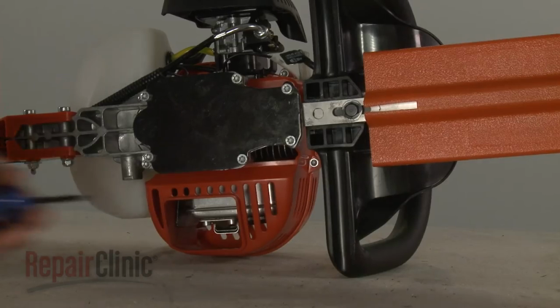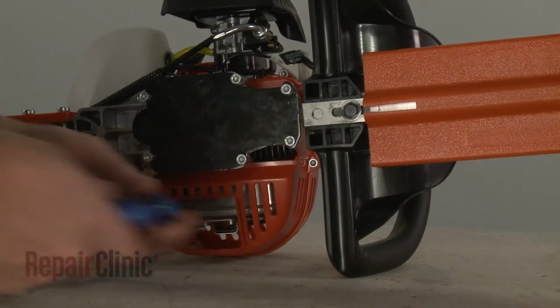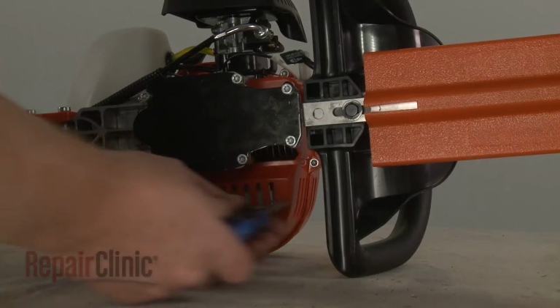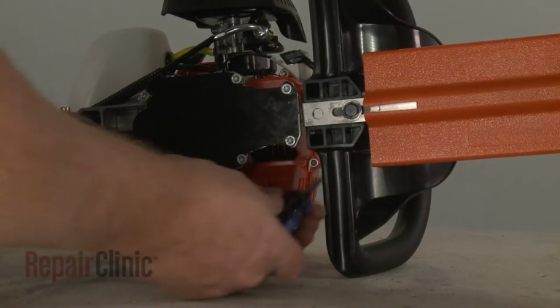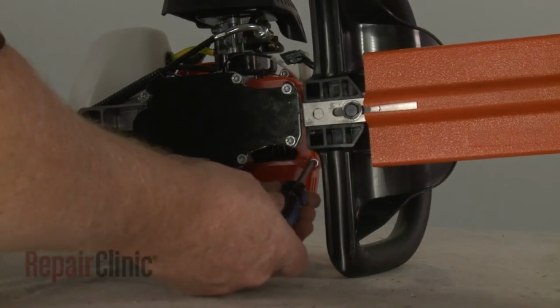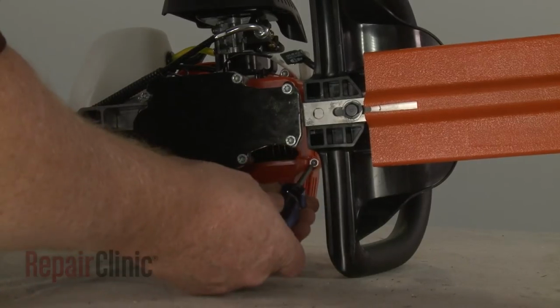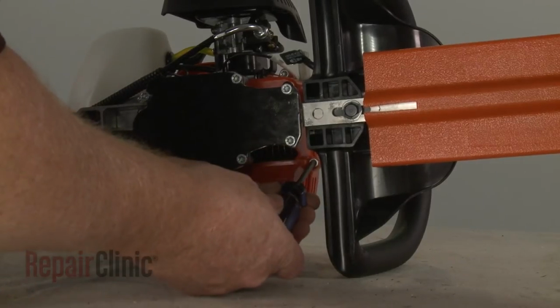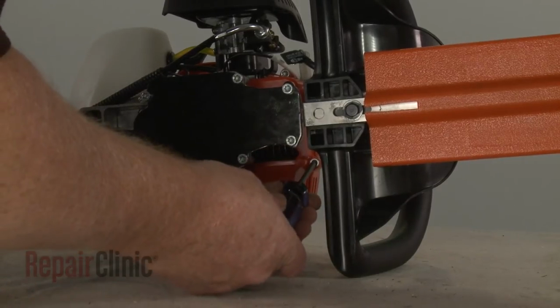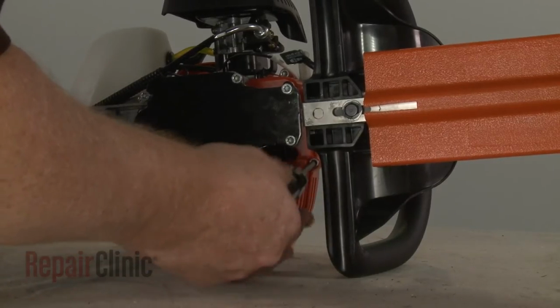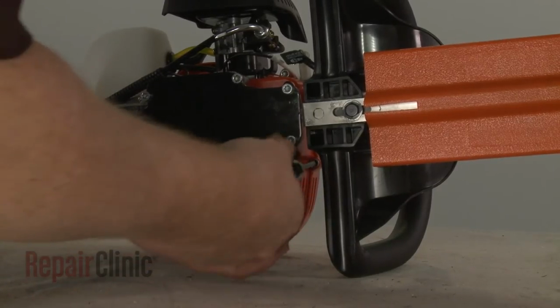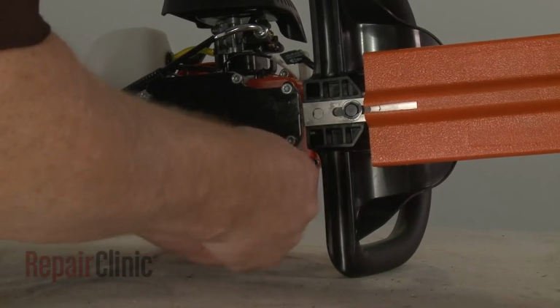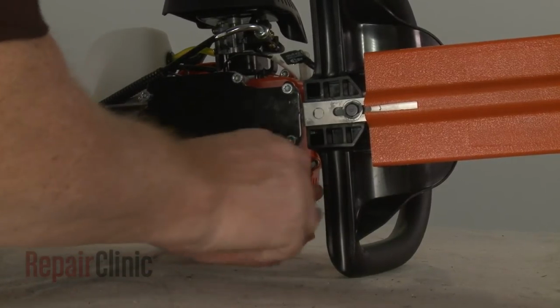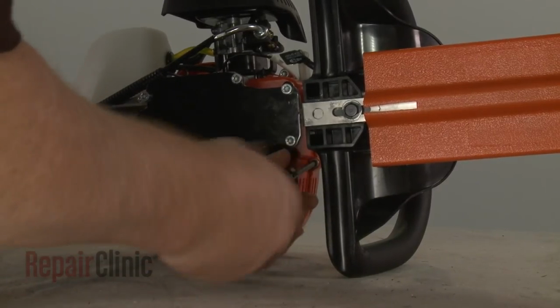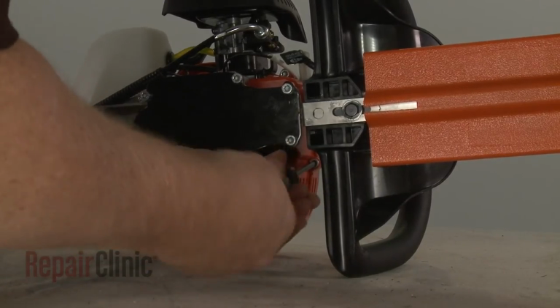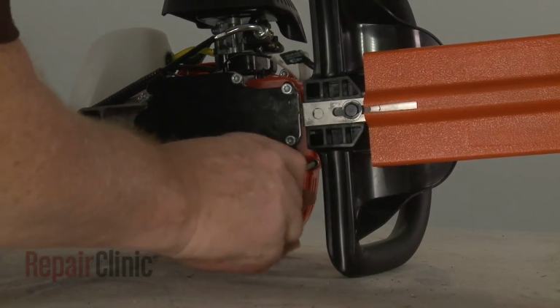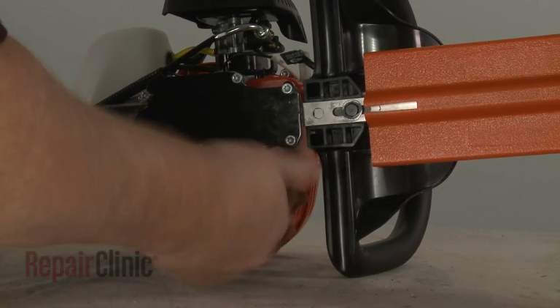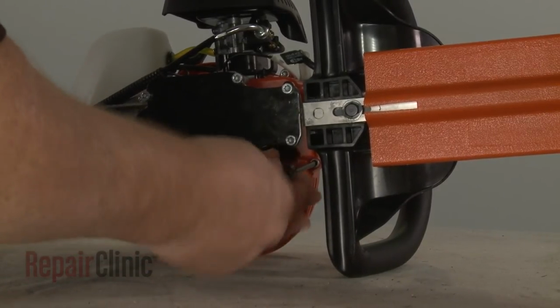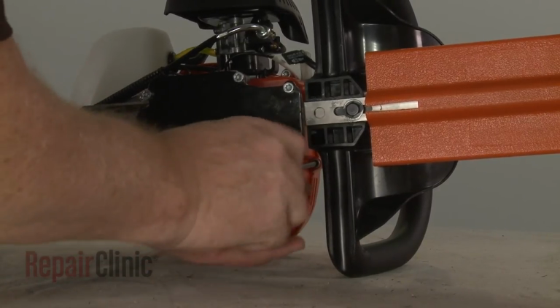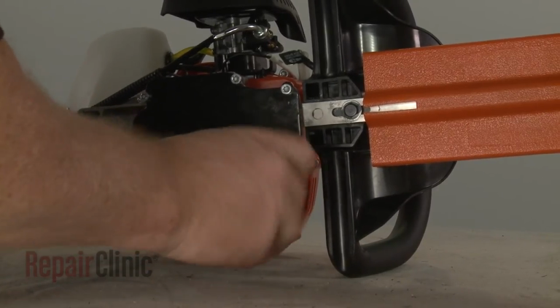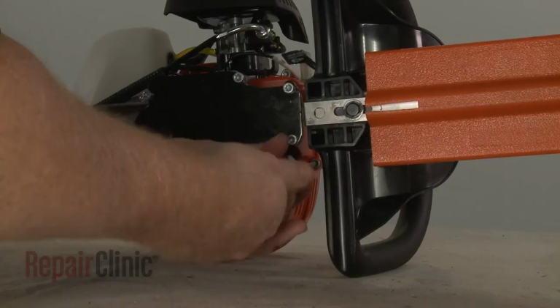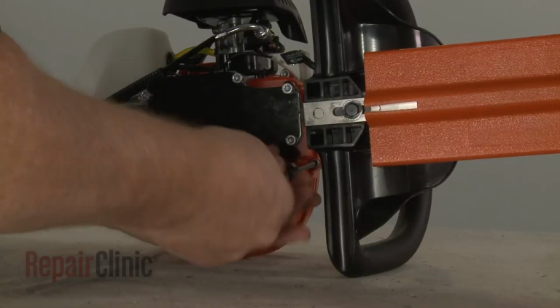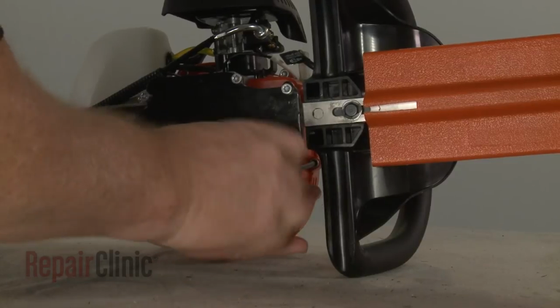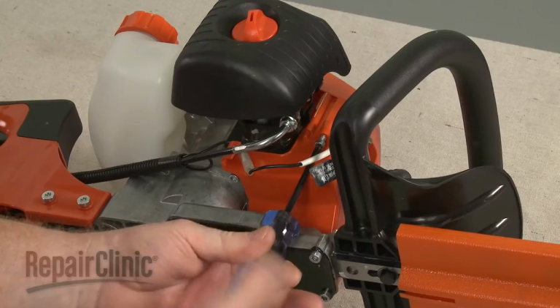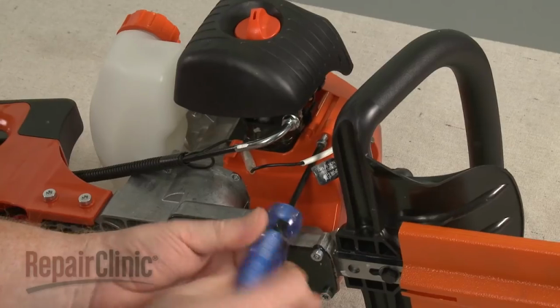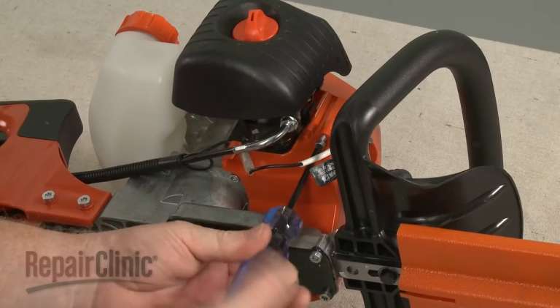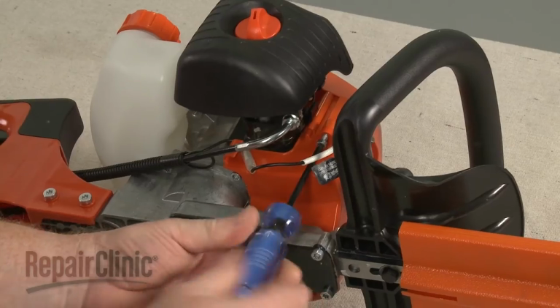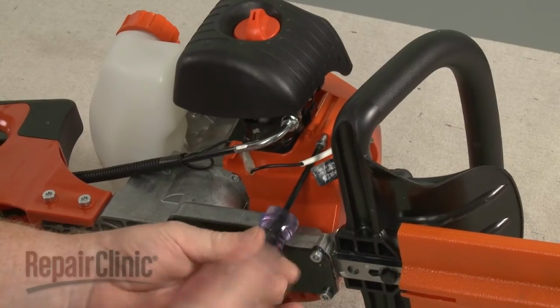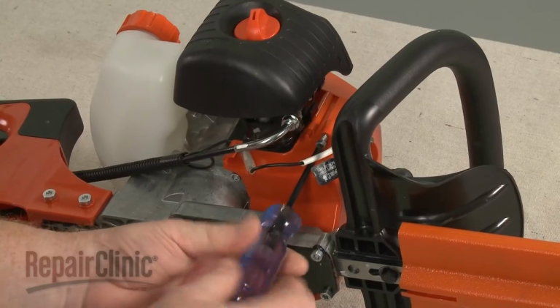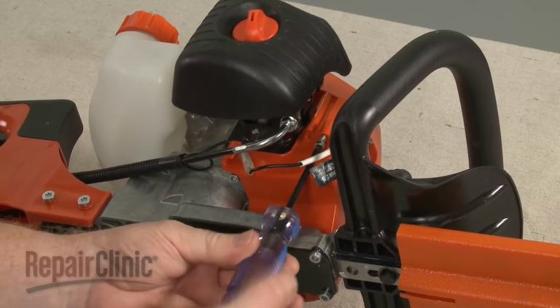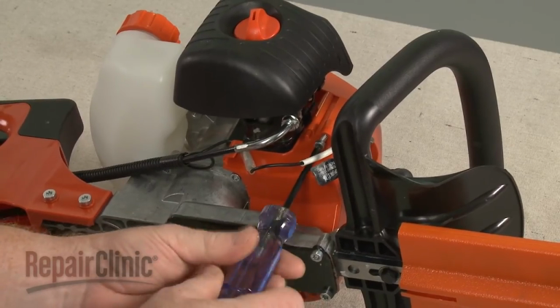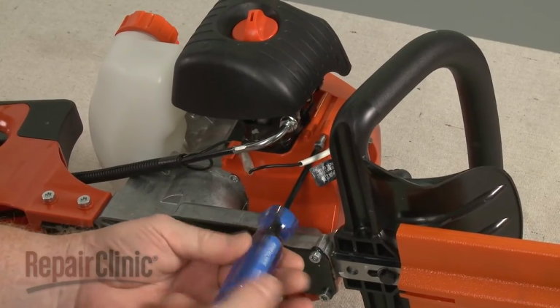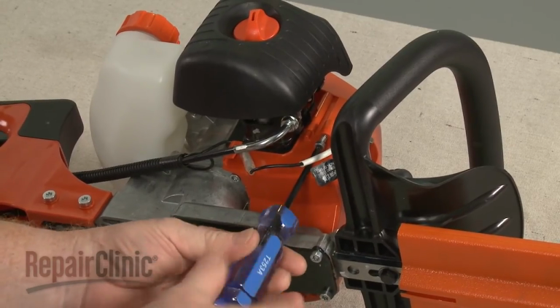Use a T27 Torx bit to unthread the screws to release the old recoil starter and housing.